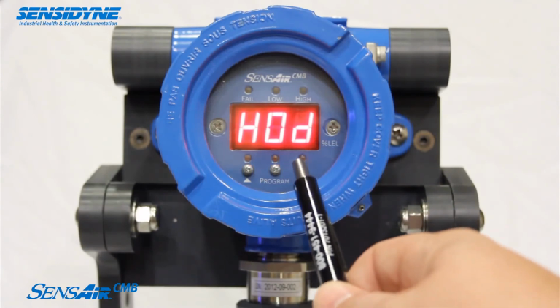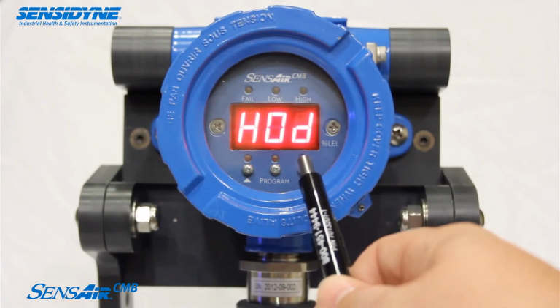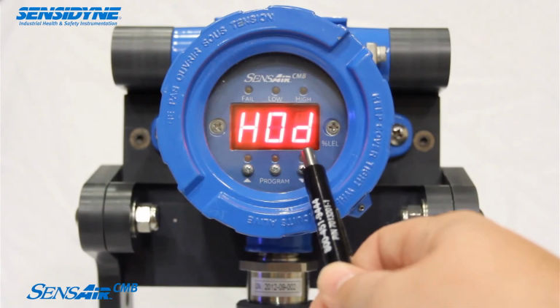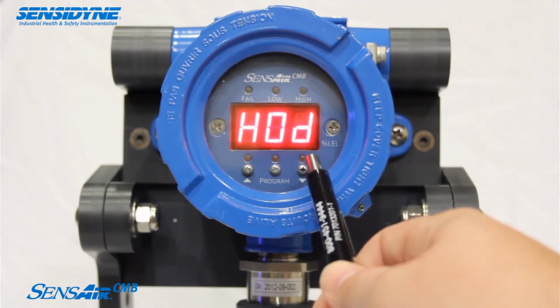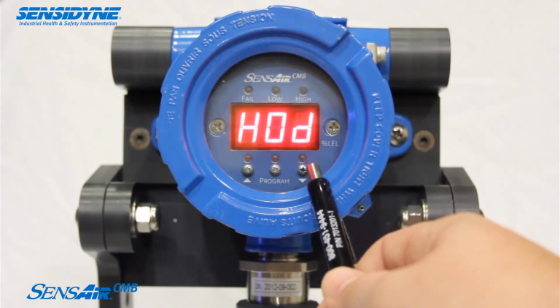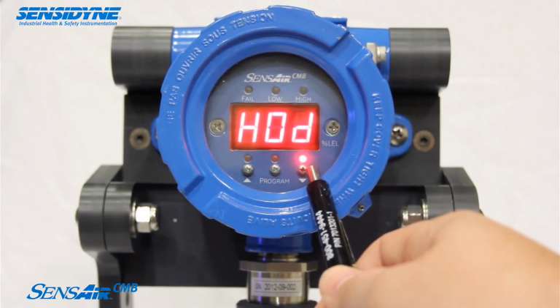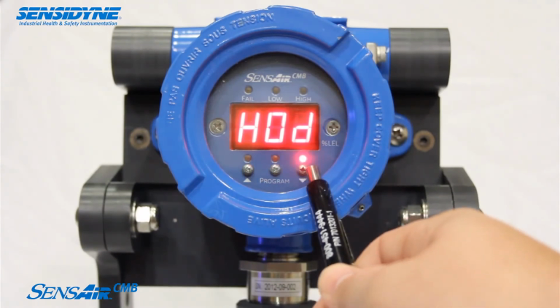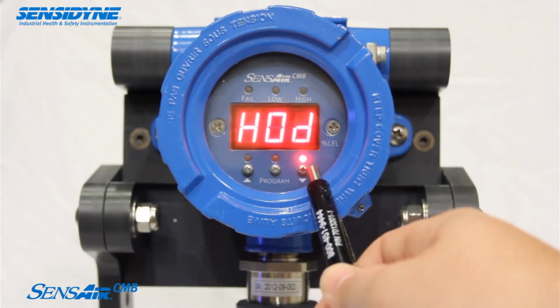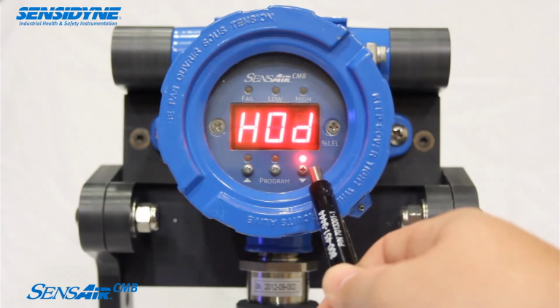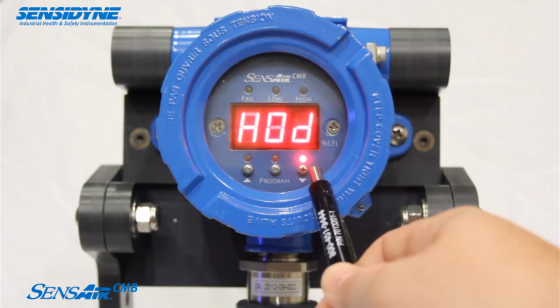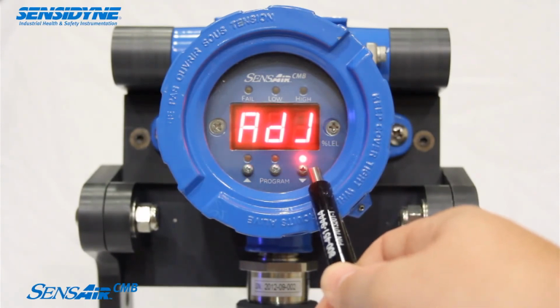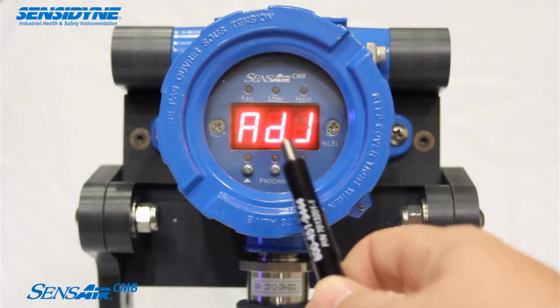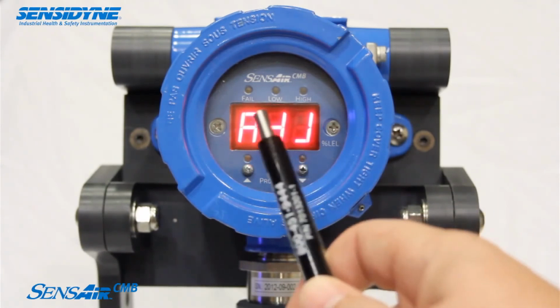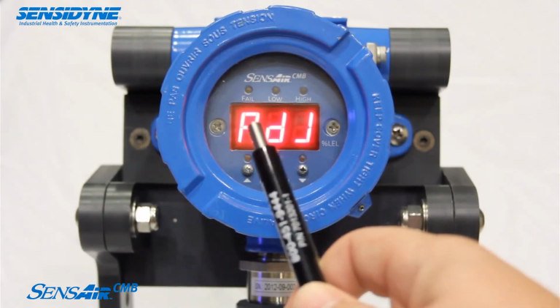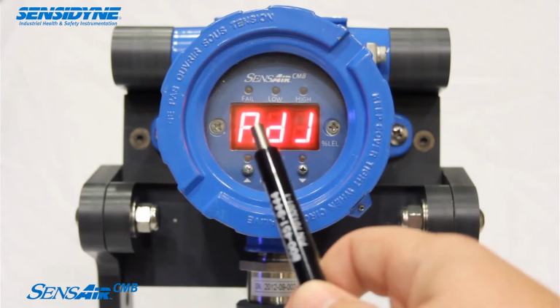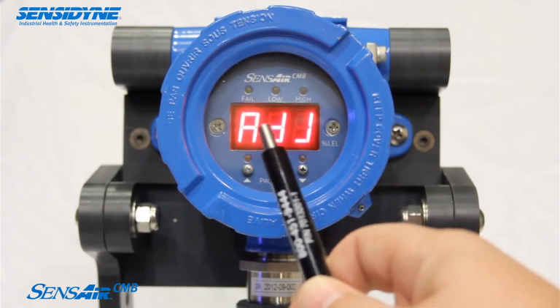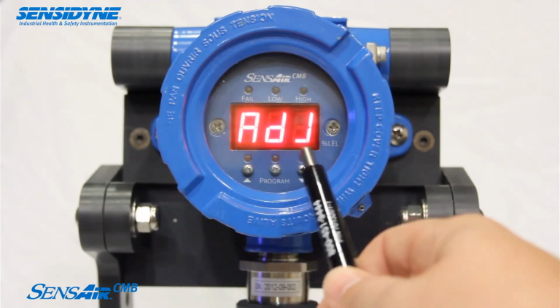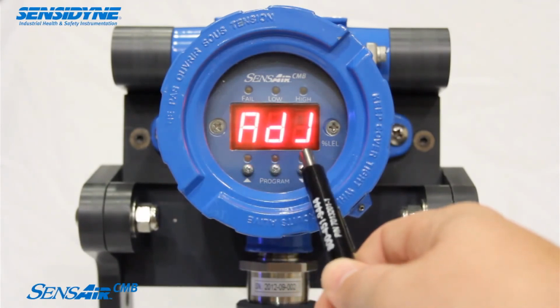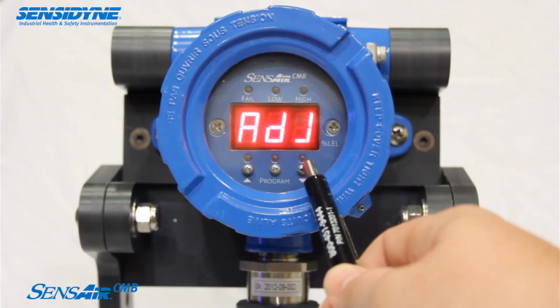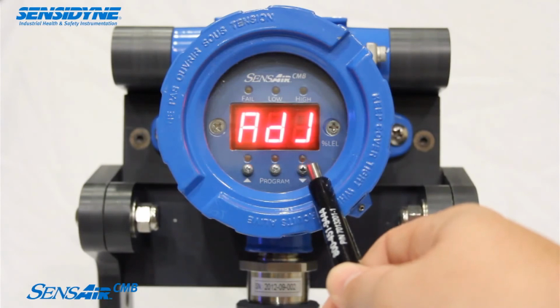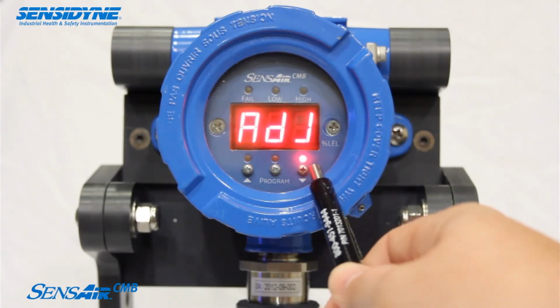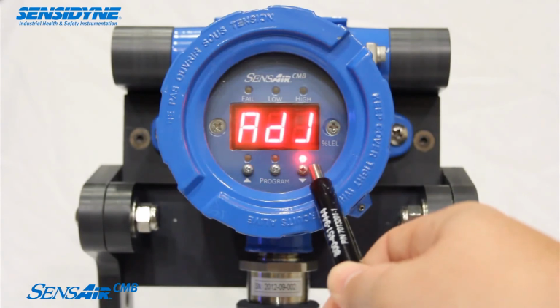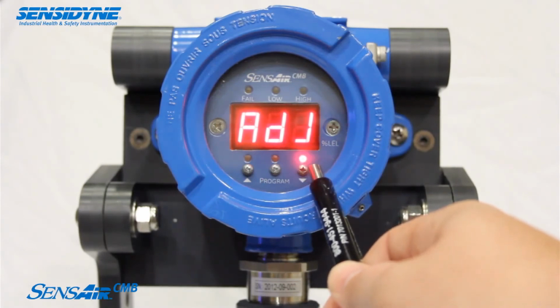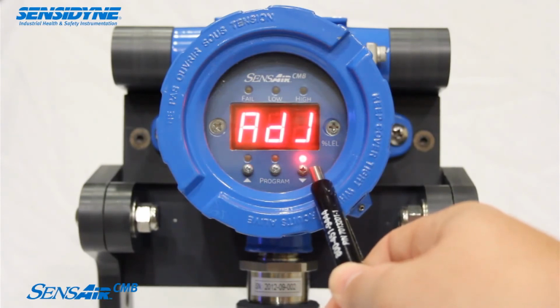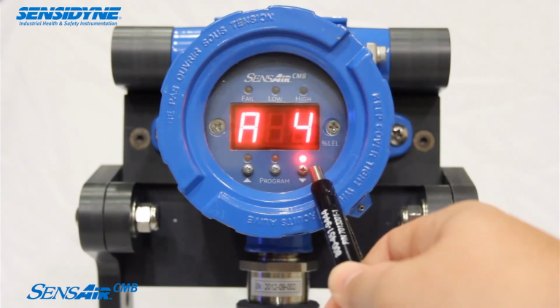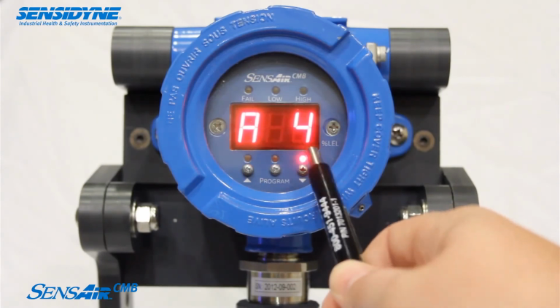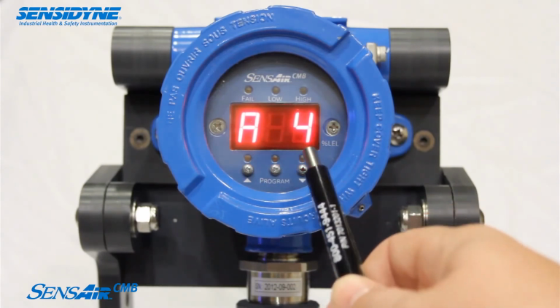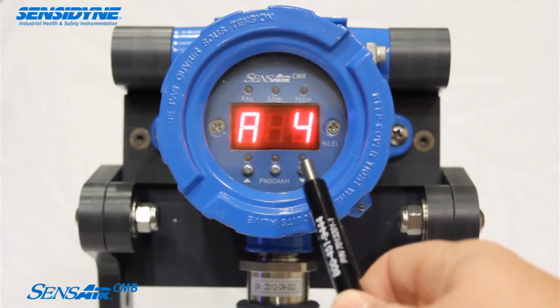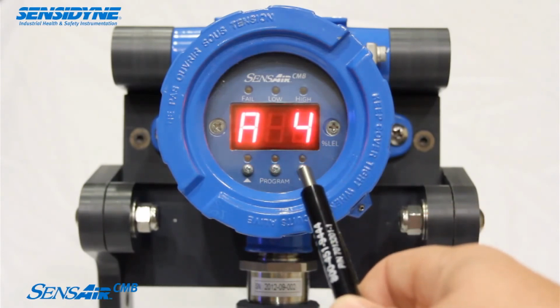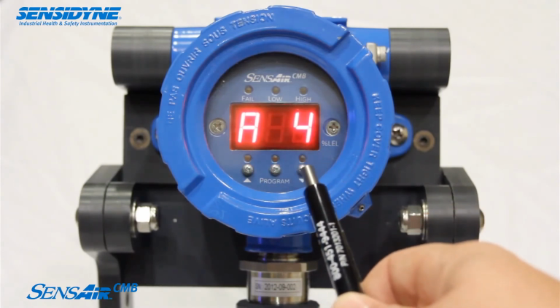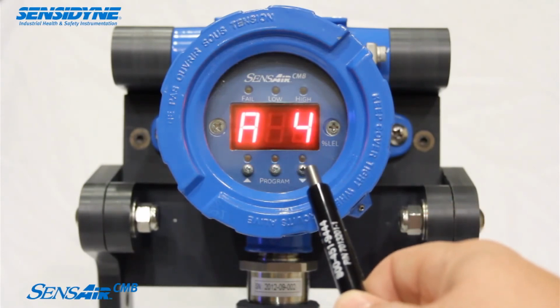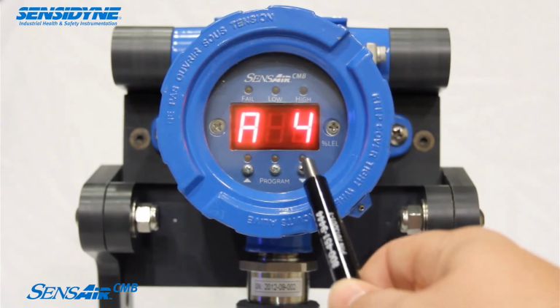The instrument has an LED display and a non-intrusive user interface, providing easy maintenance and setup.